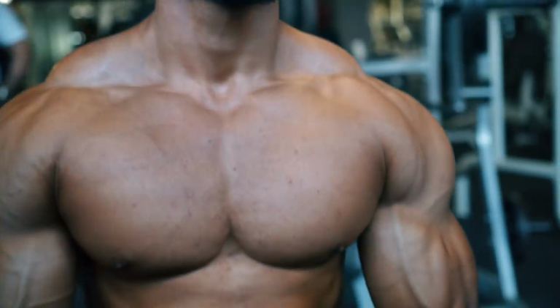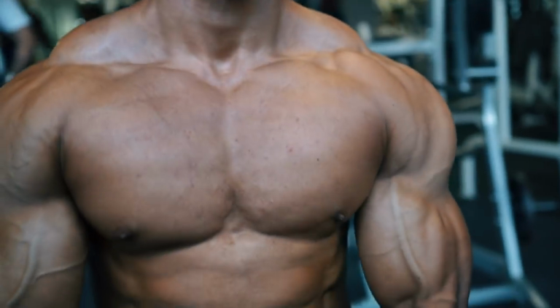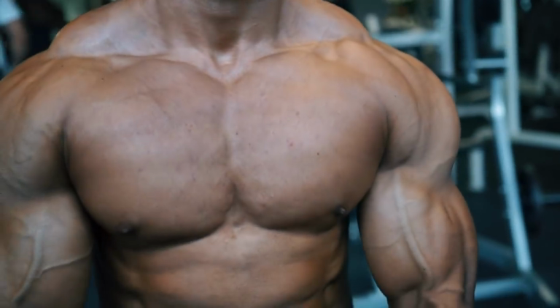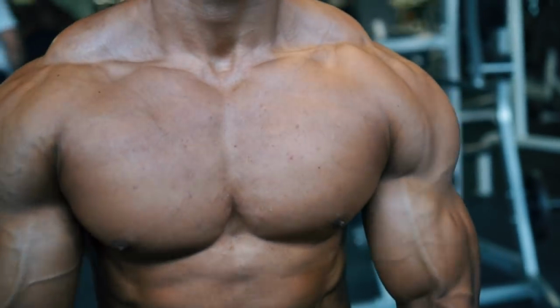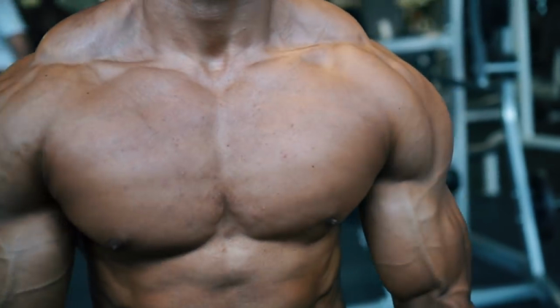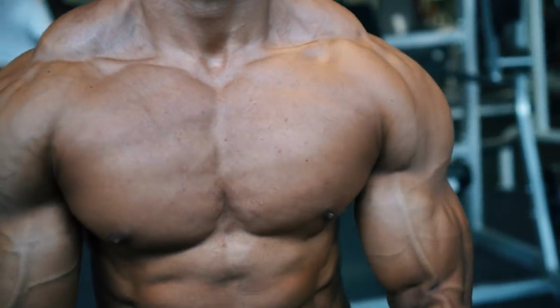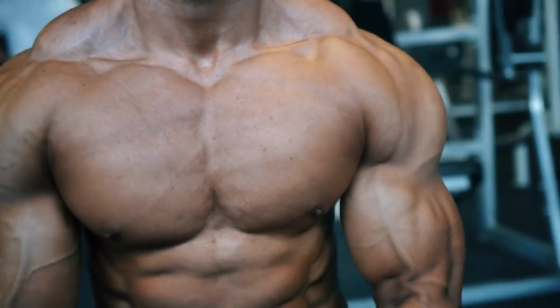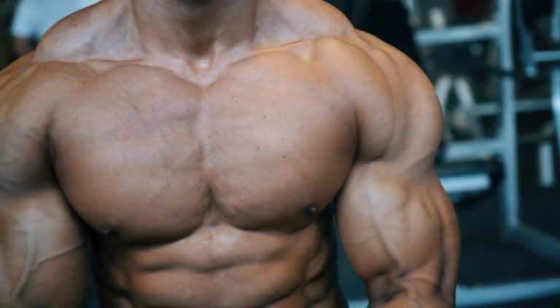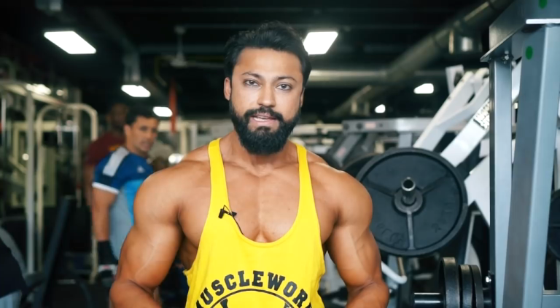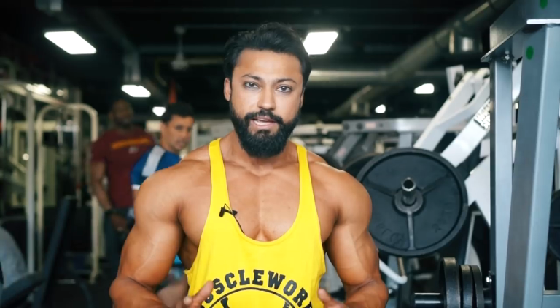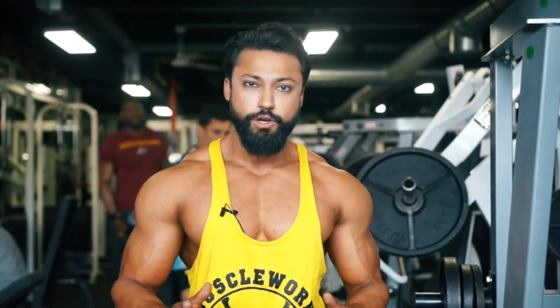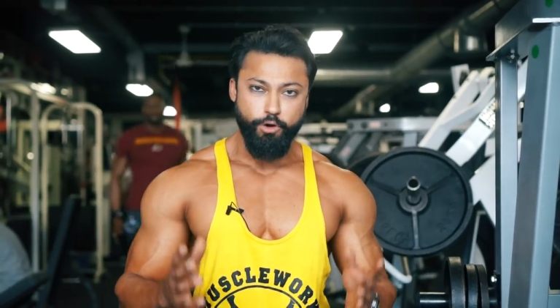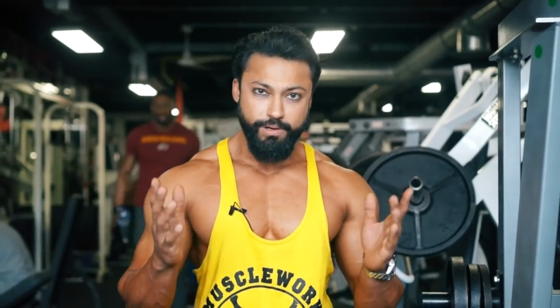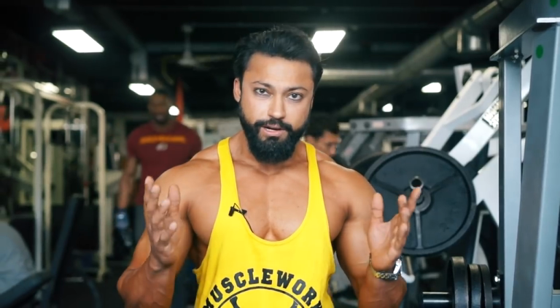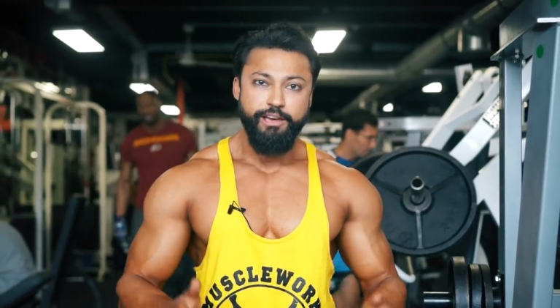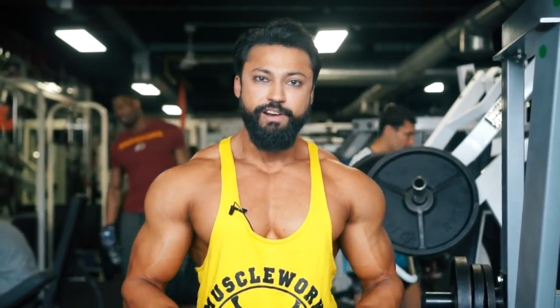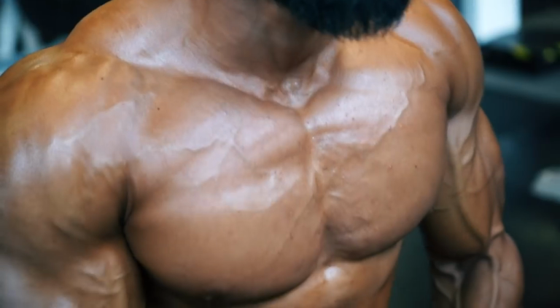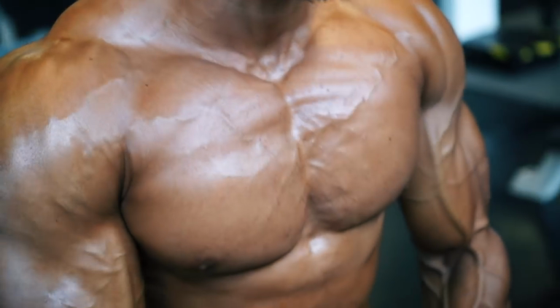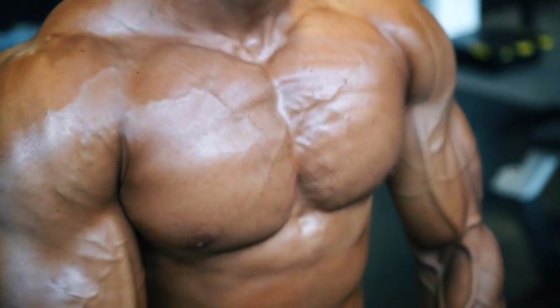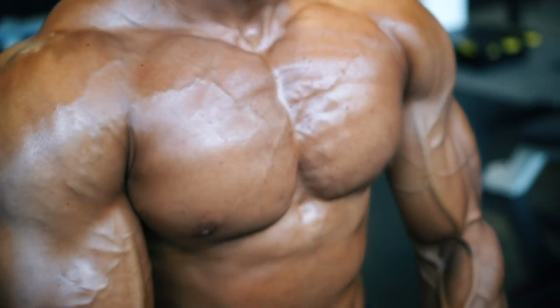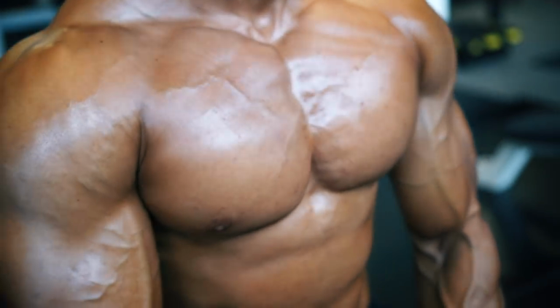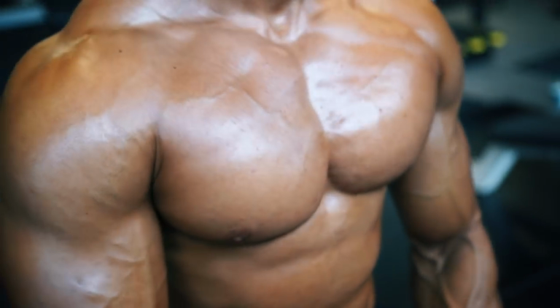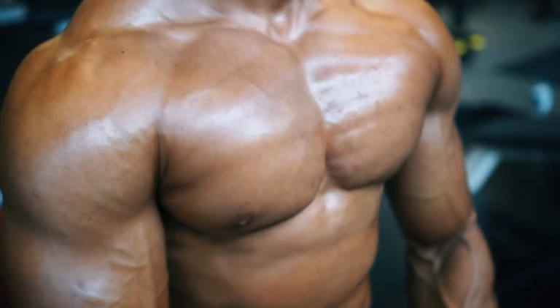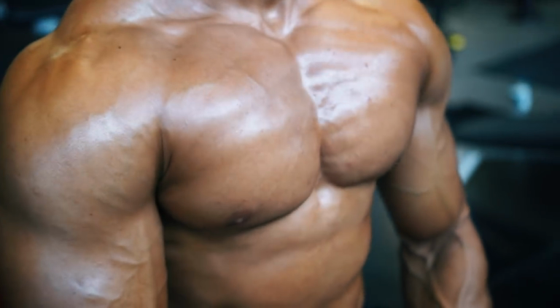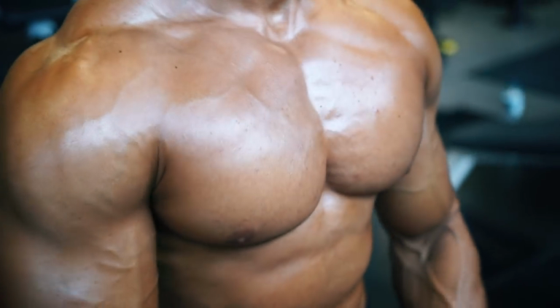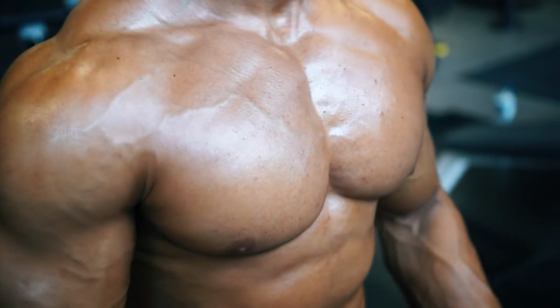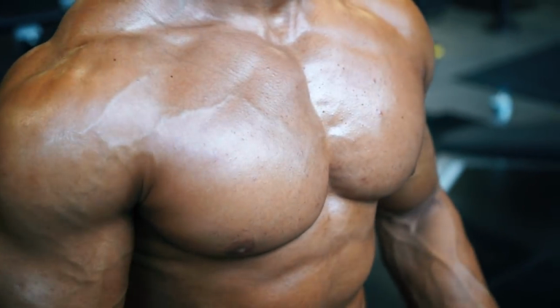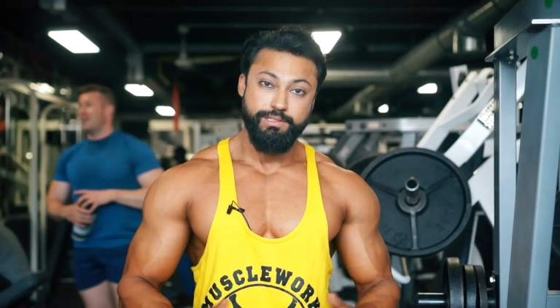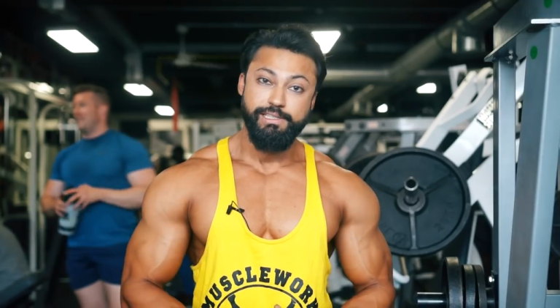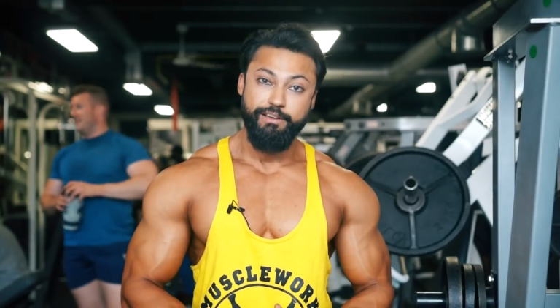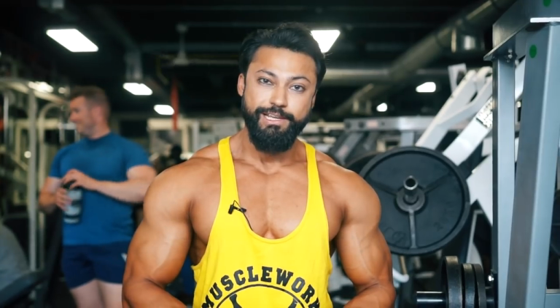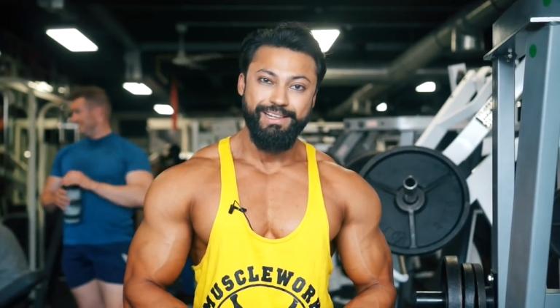A strong chest shows your manliness, gives you a proper frame for your body, and of course girls love it as well.